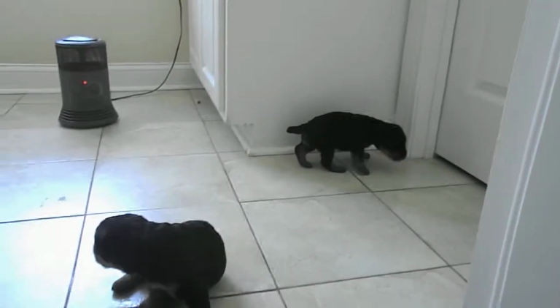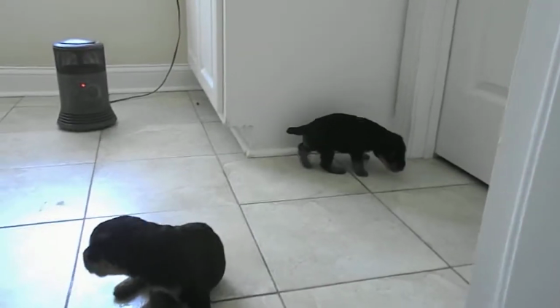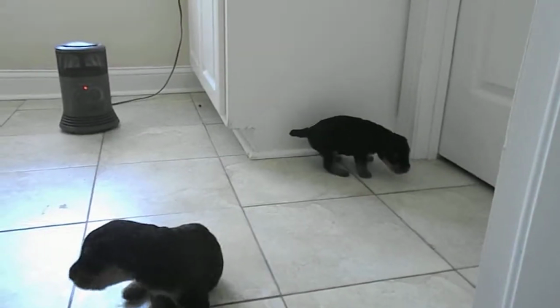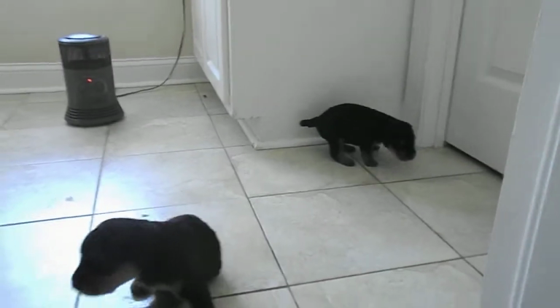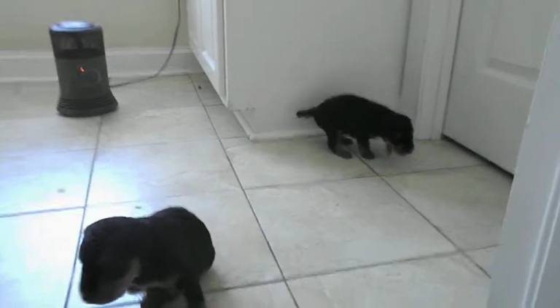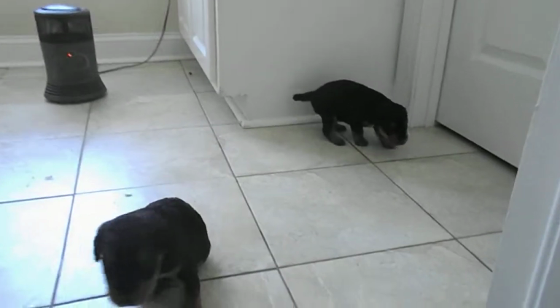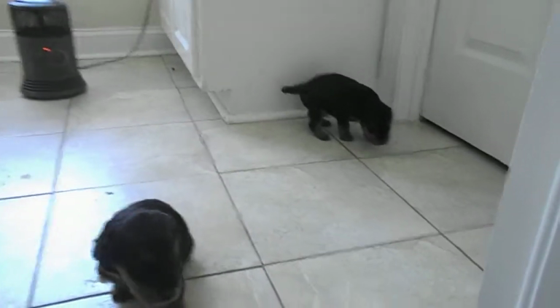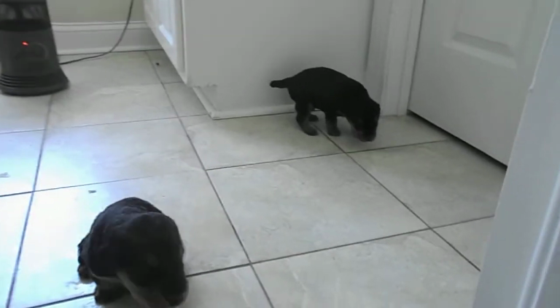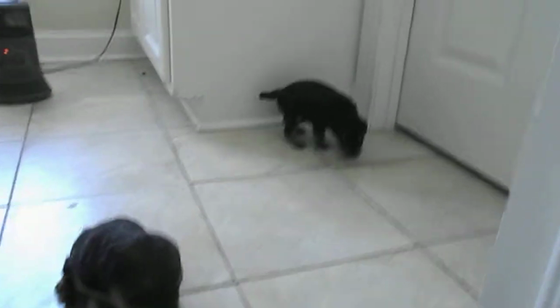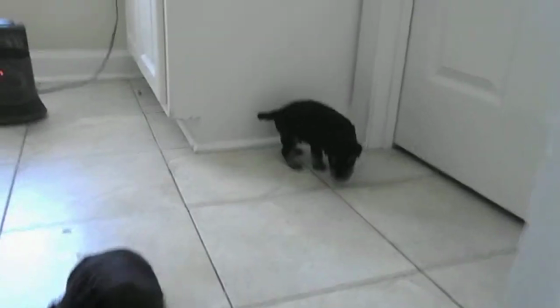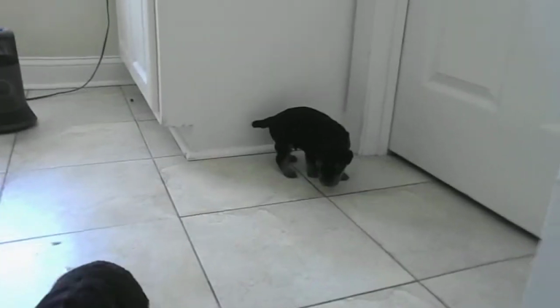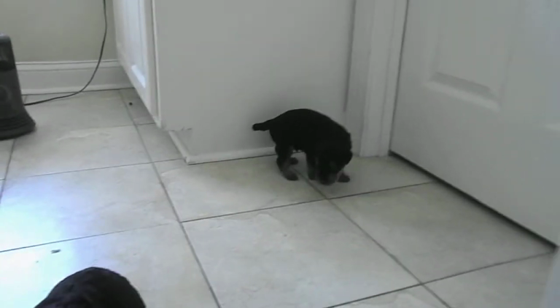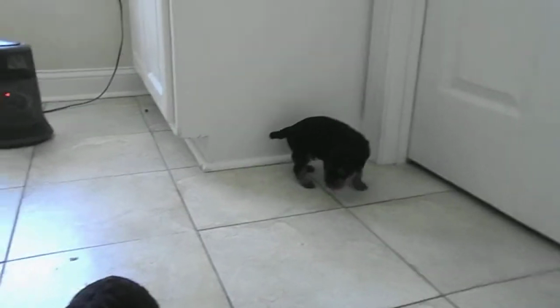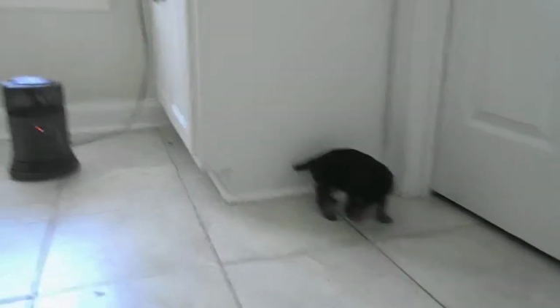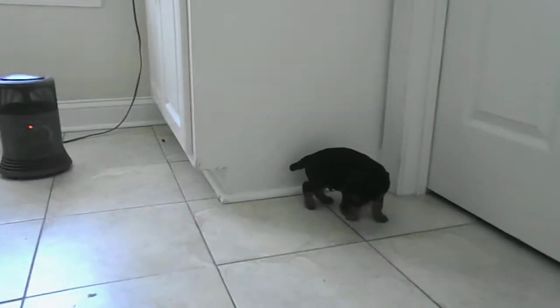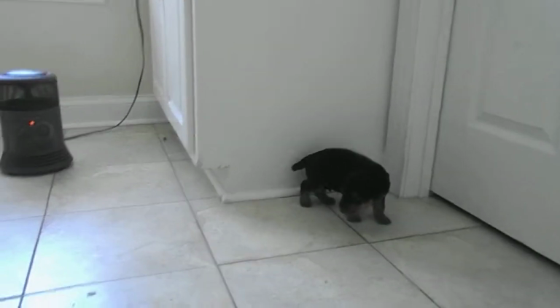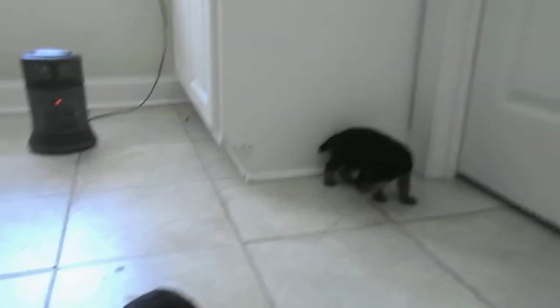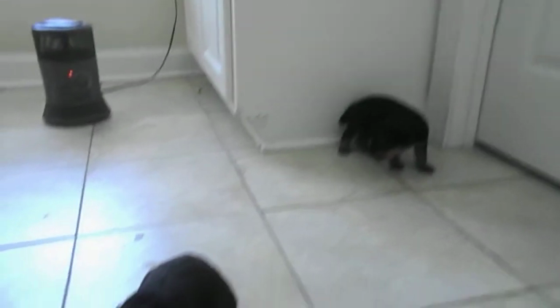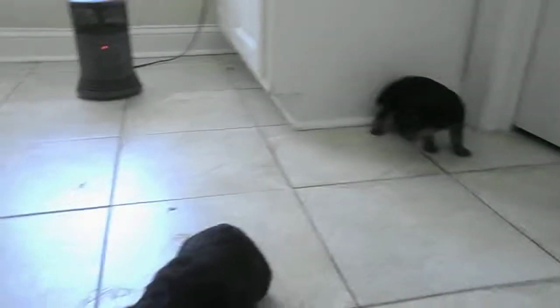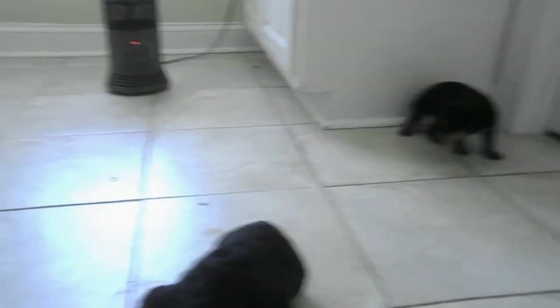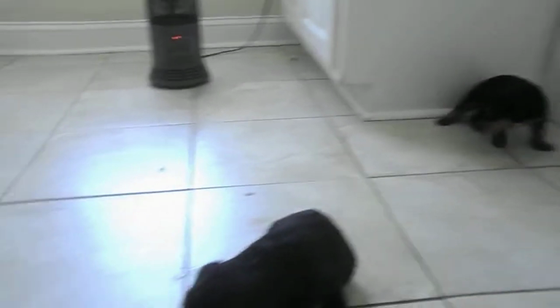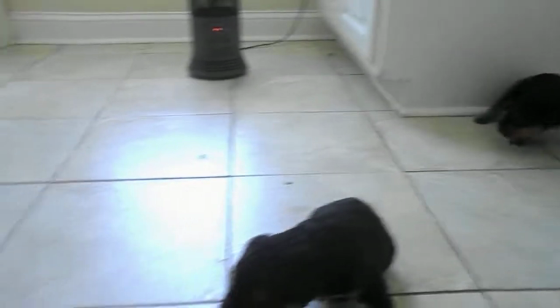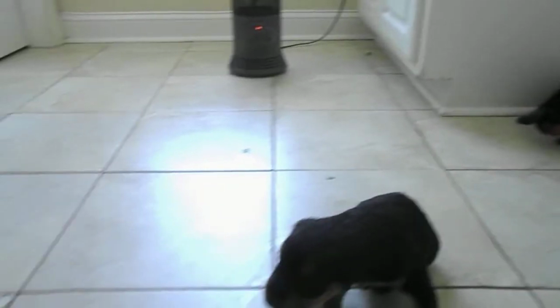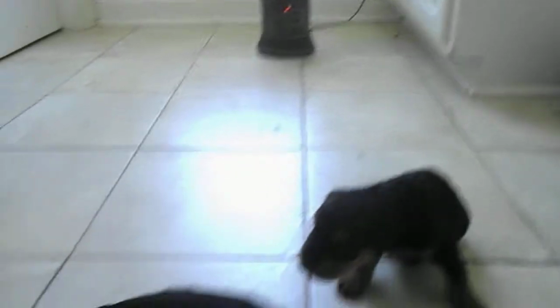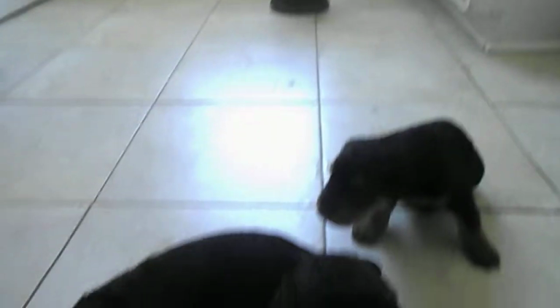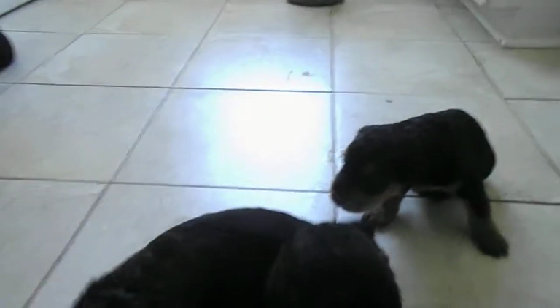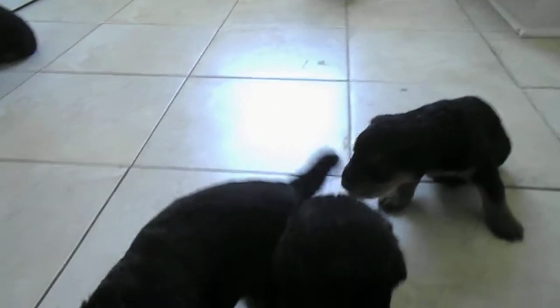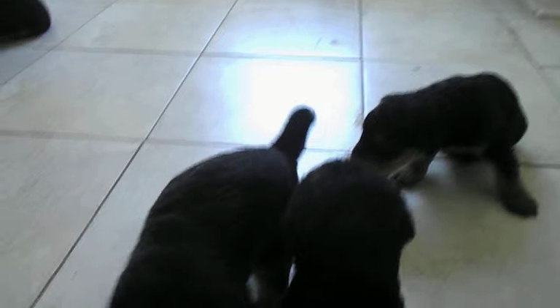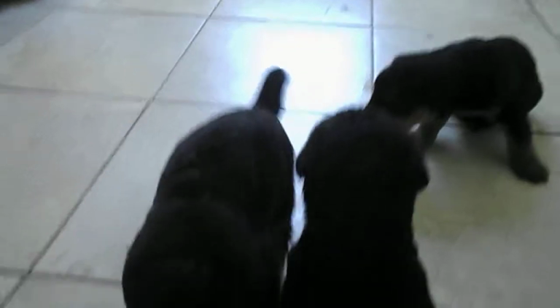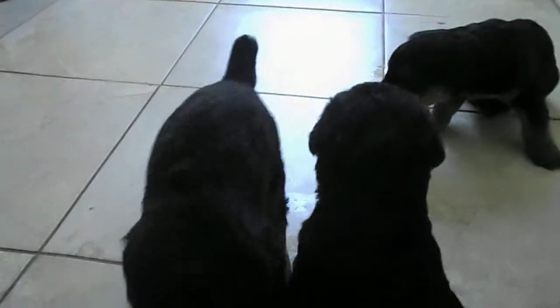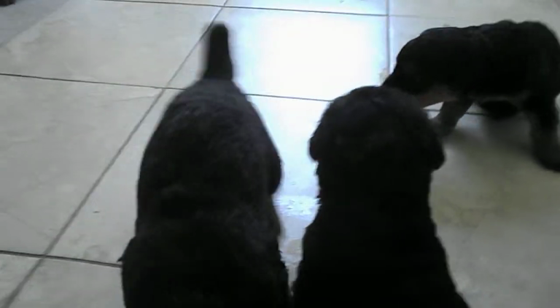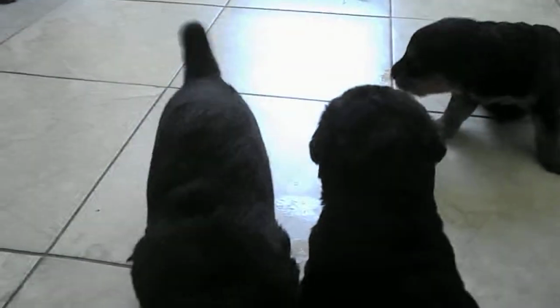That's about what puppies do when they're three and a half weeks old — they just kind of wander around.